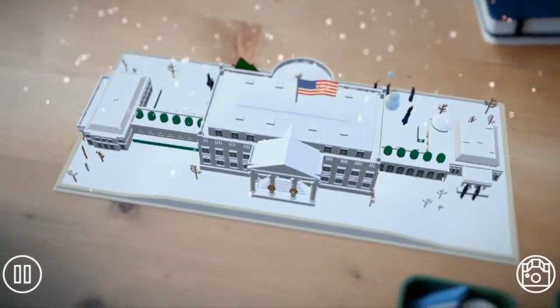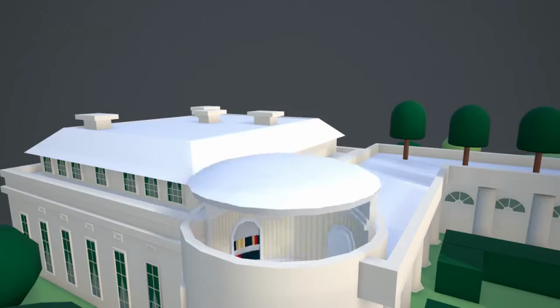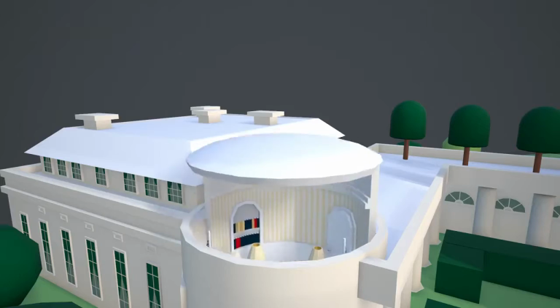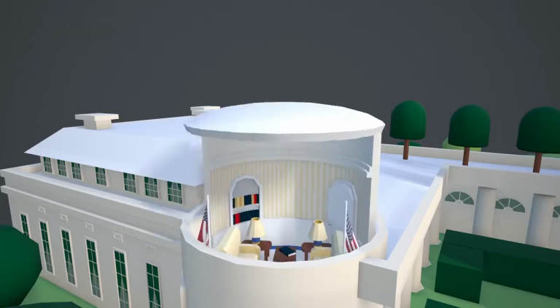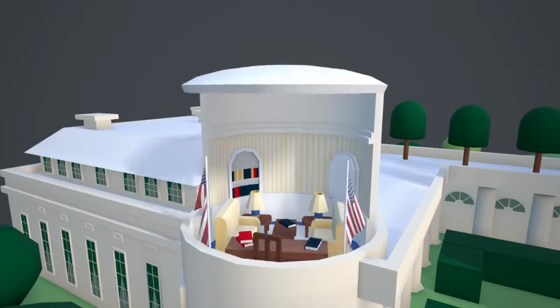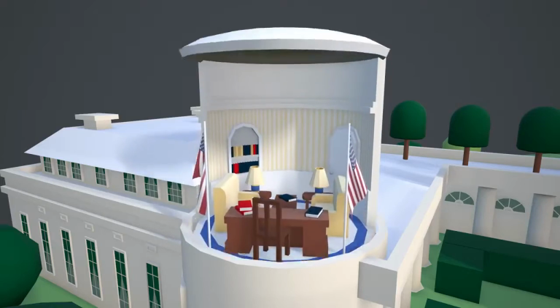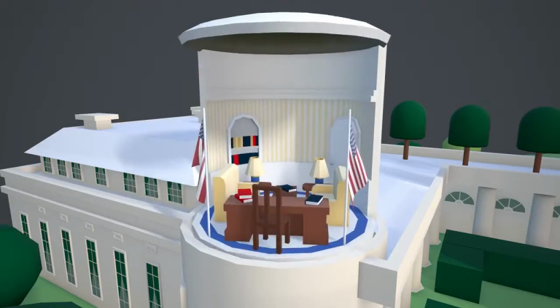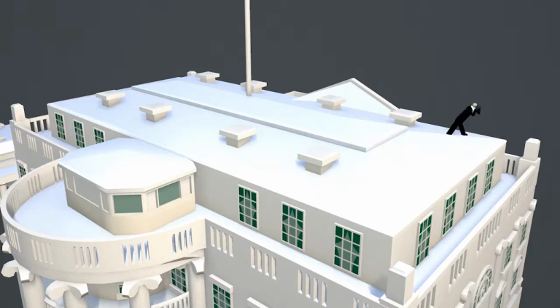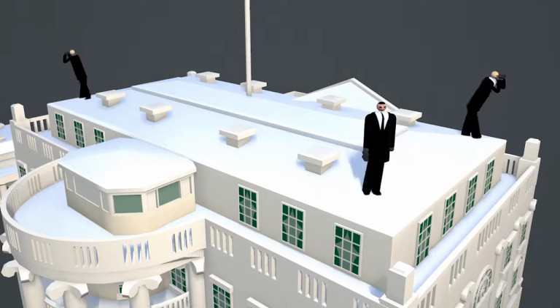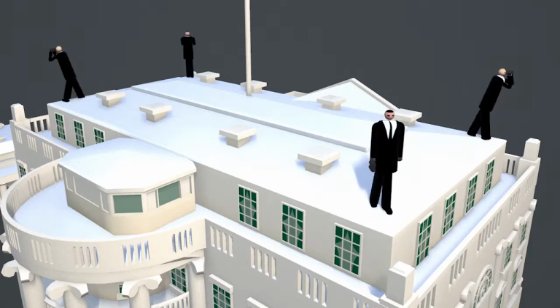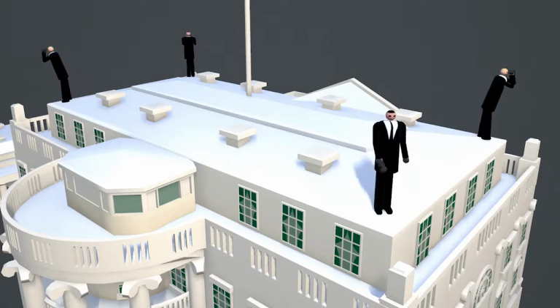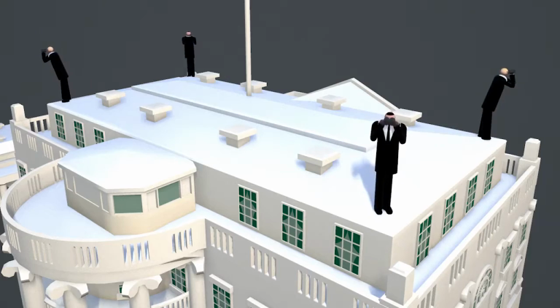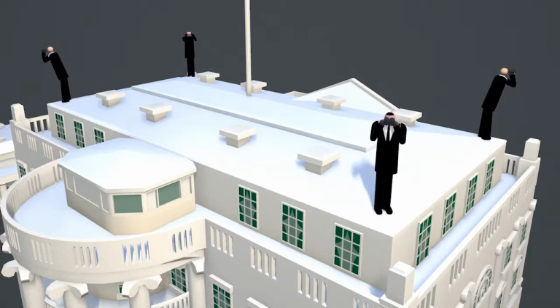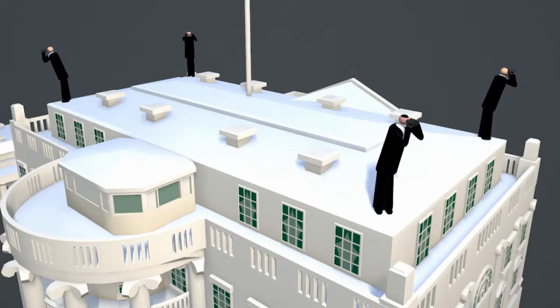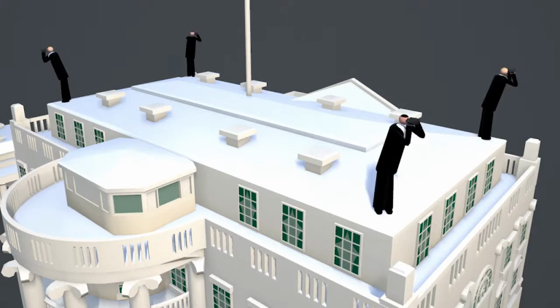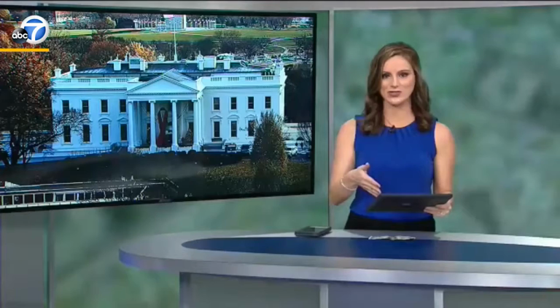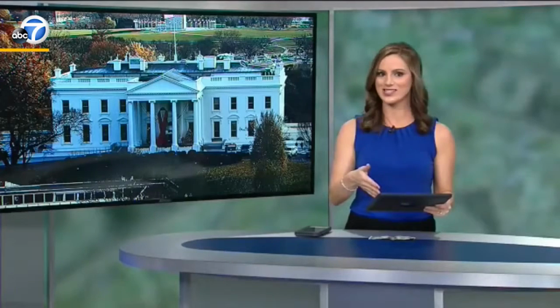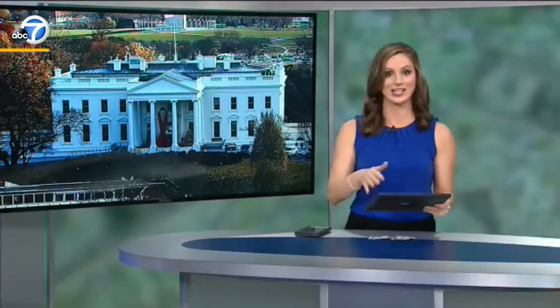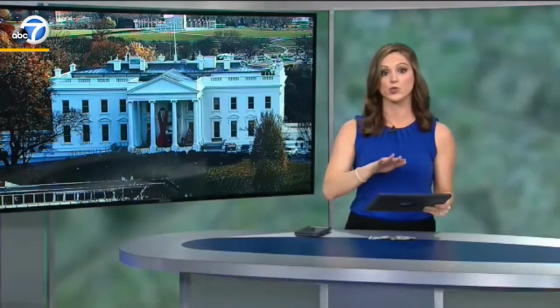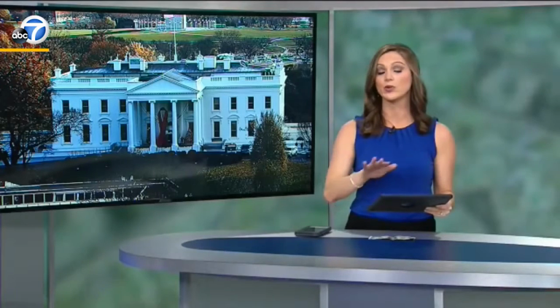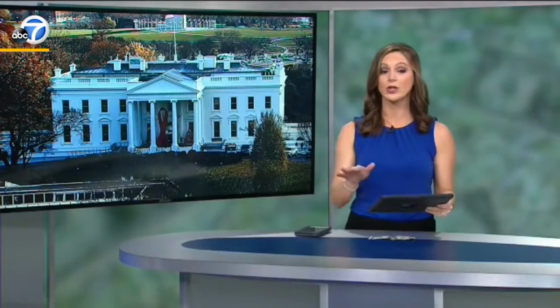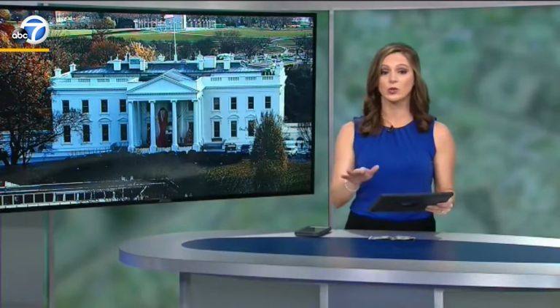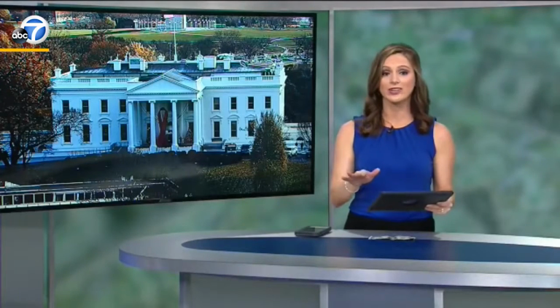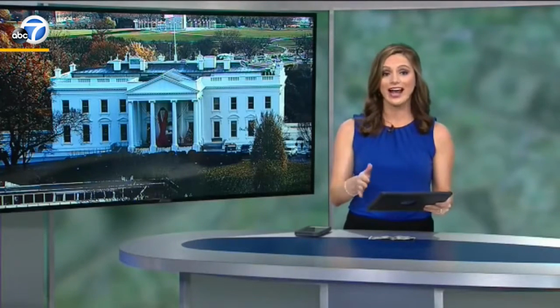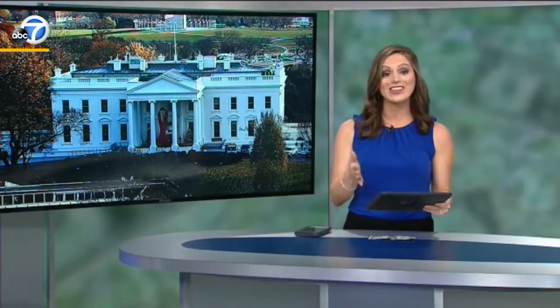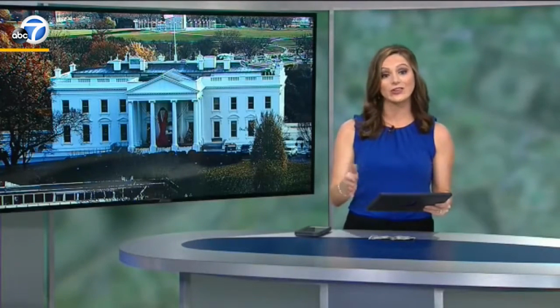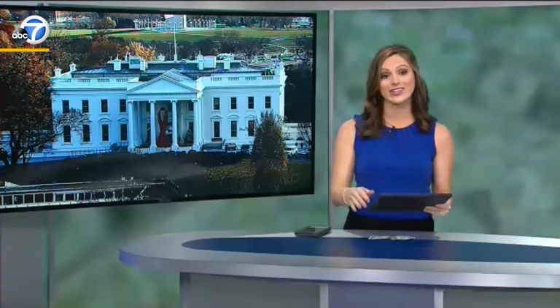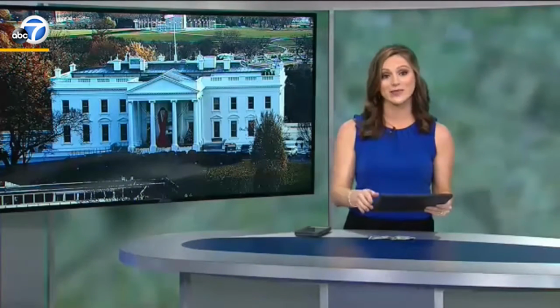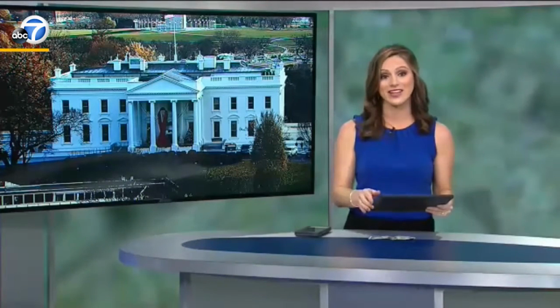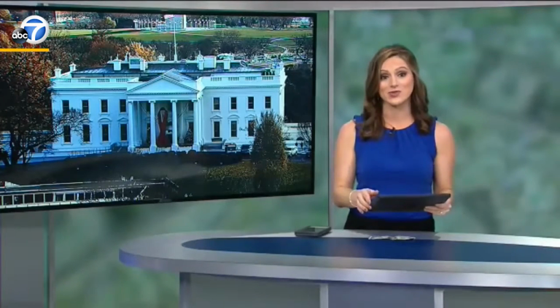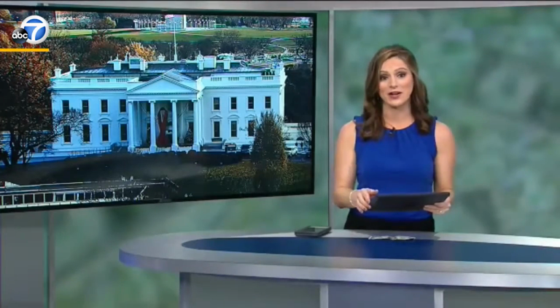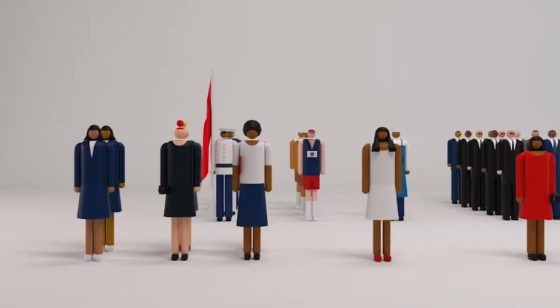It's designed to educate kids, but everyone that I show this to says that it is really cool and they're learning something as well.